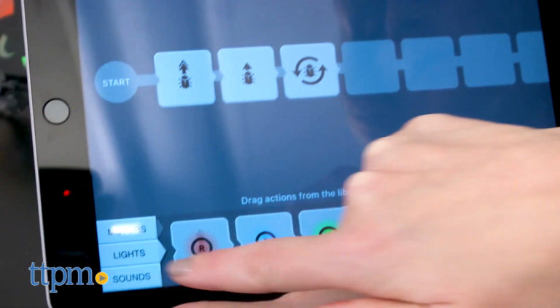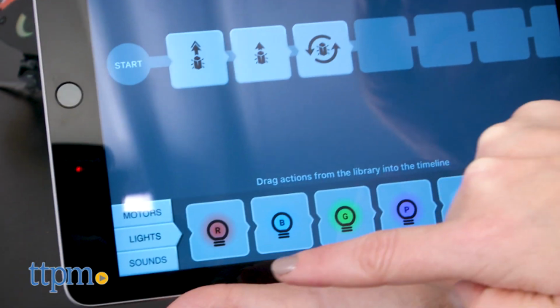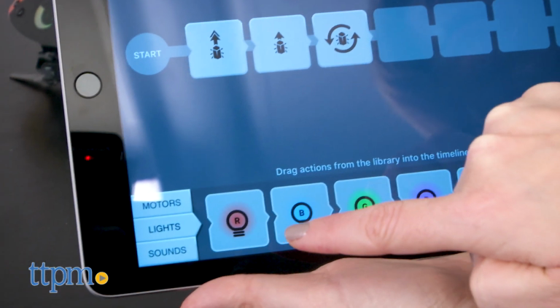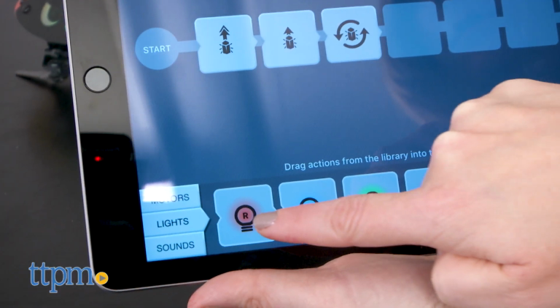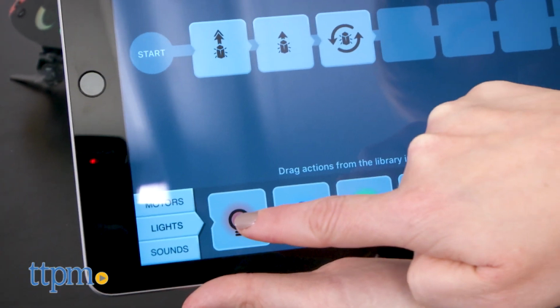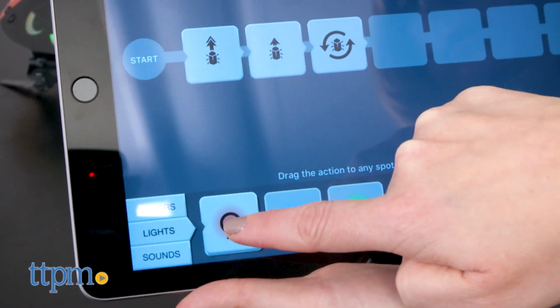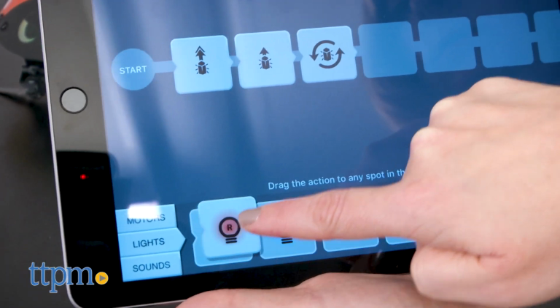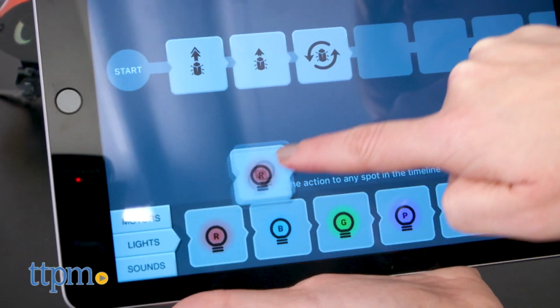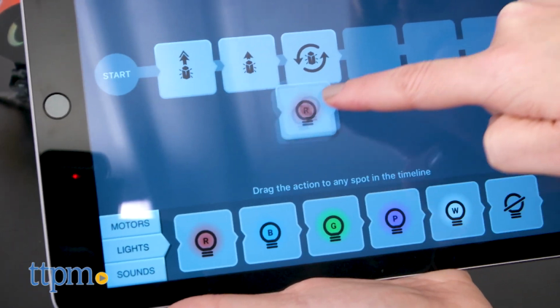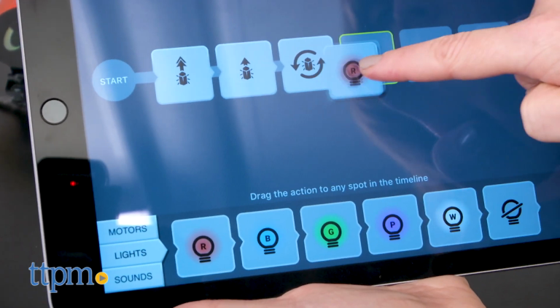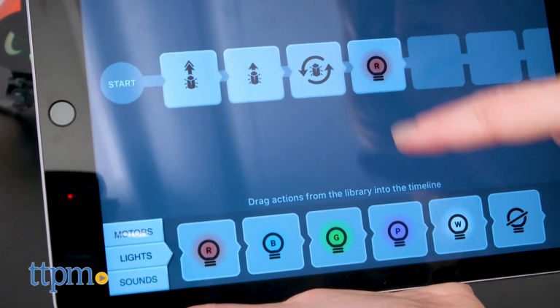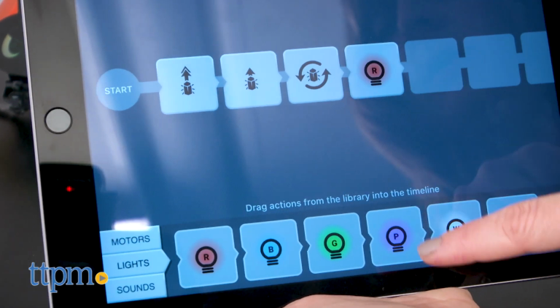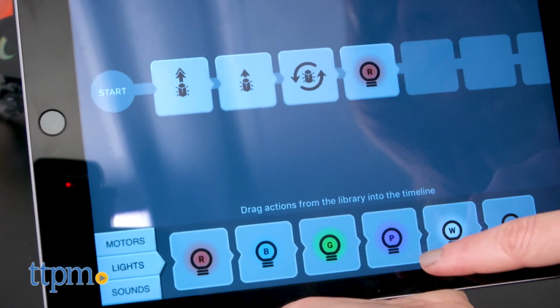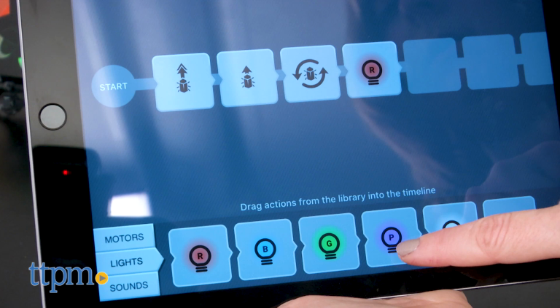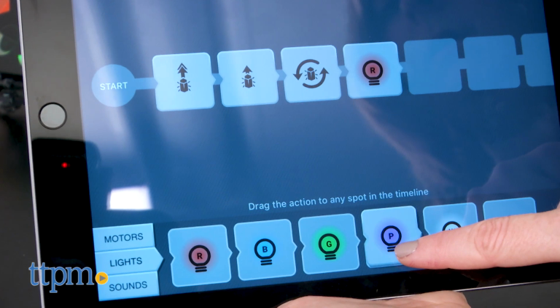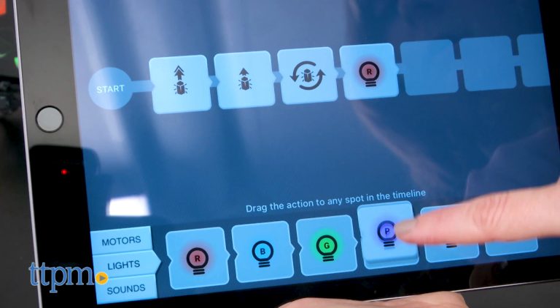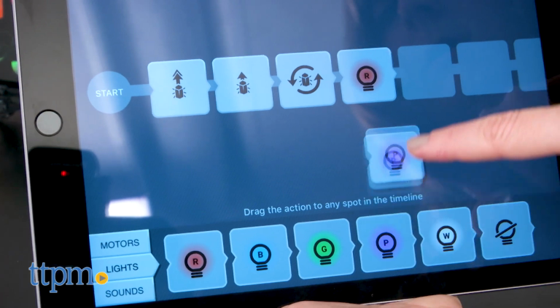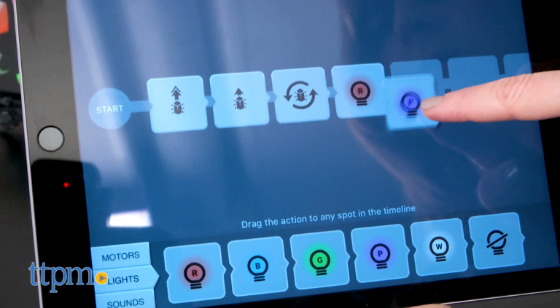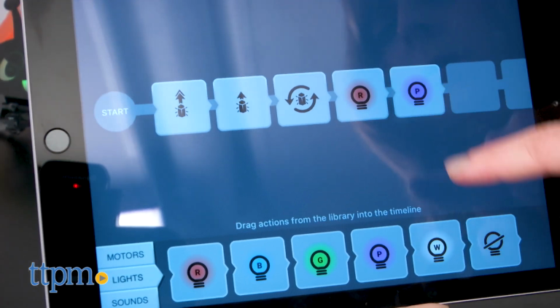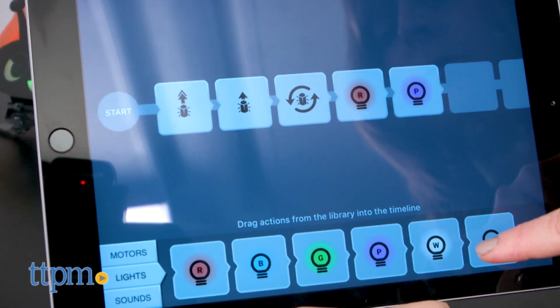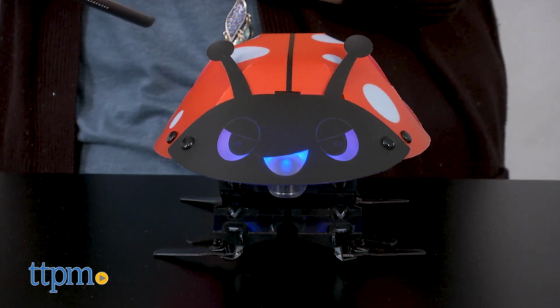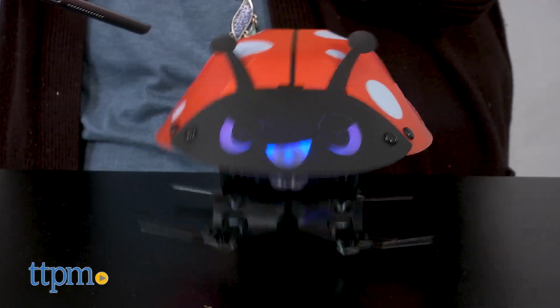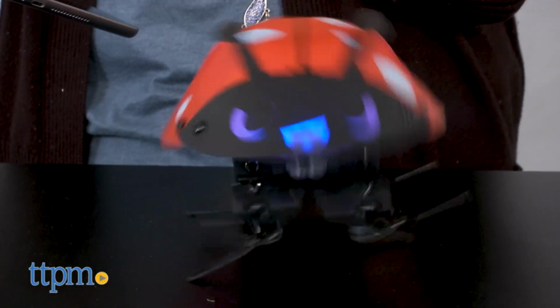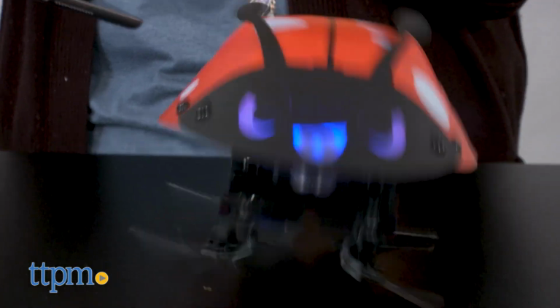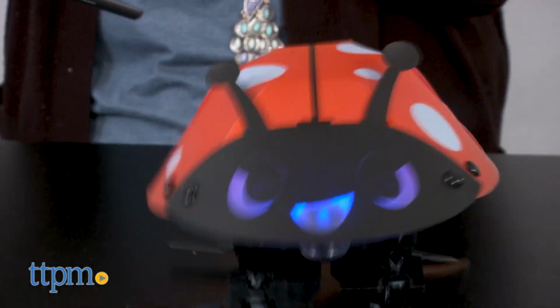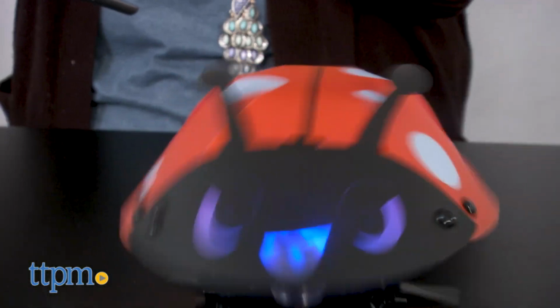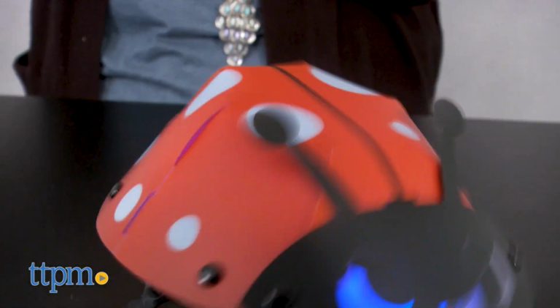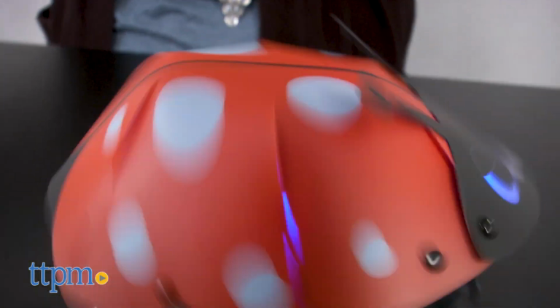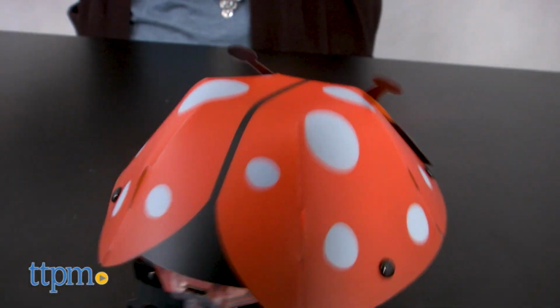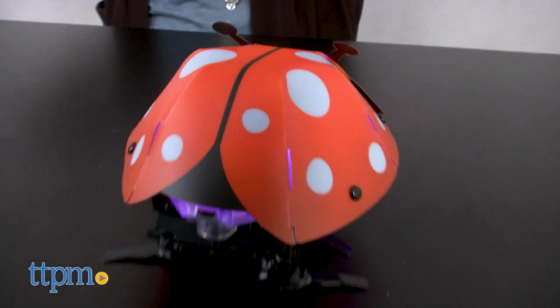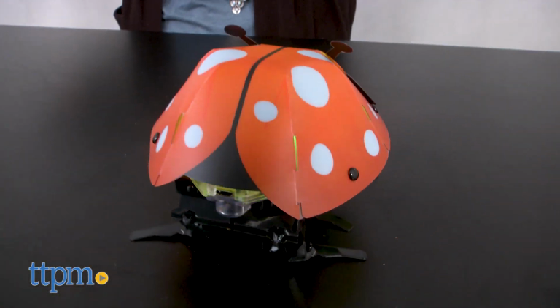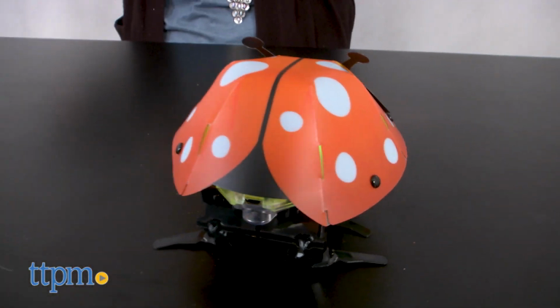It's as easy as choosing the action you want, dragging and dropping it where you want it, and then pressing run code to watch the robot perform the sequence.